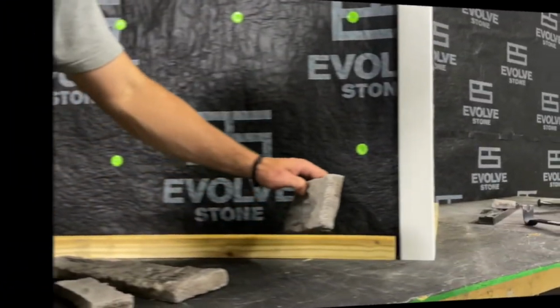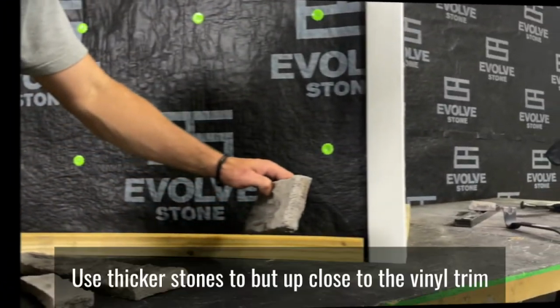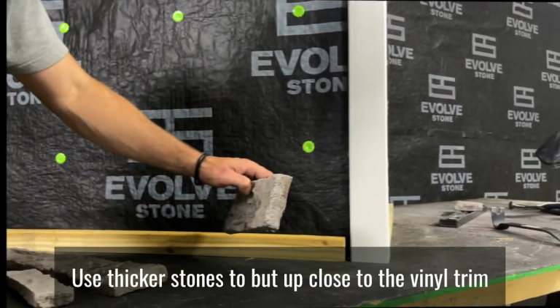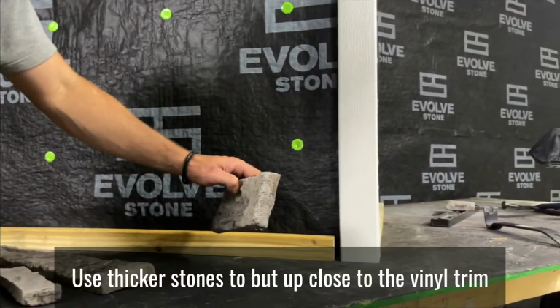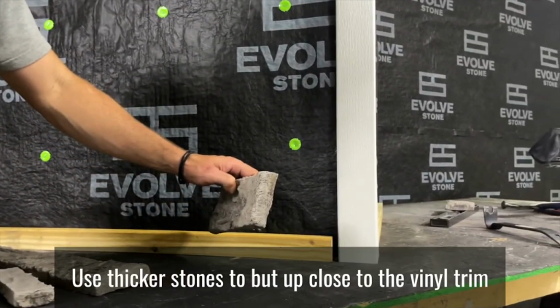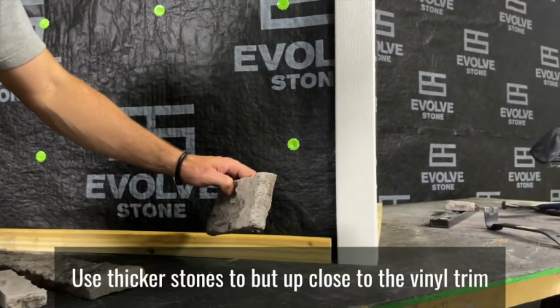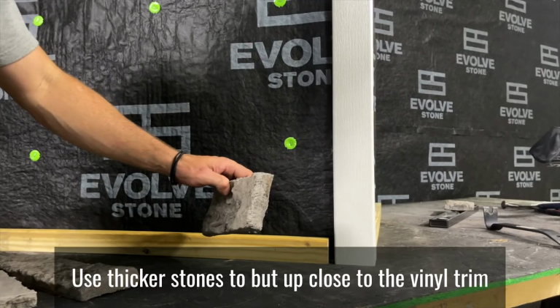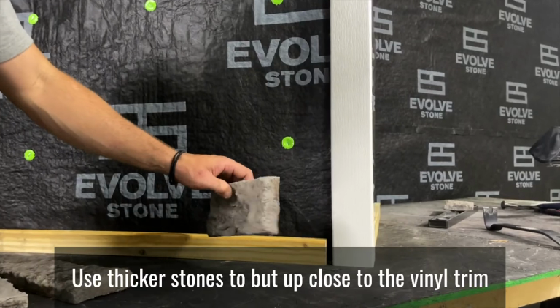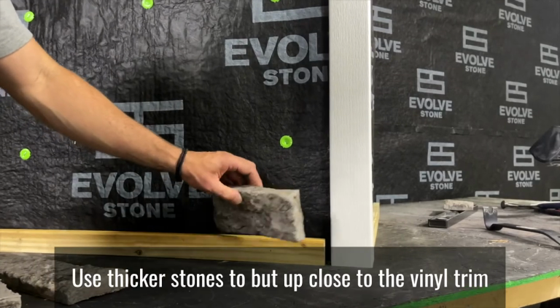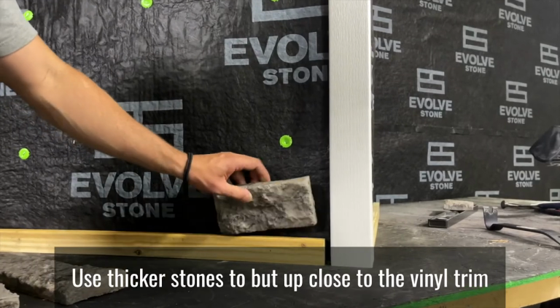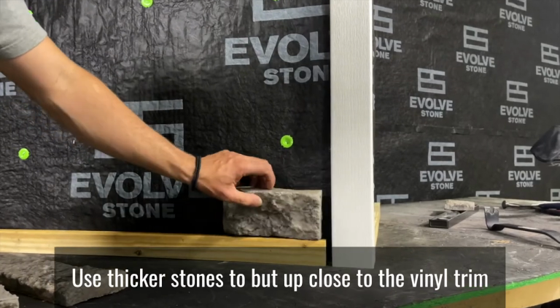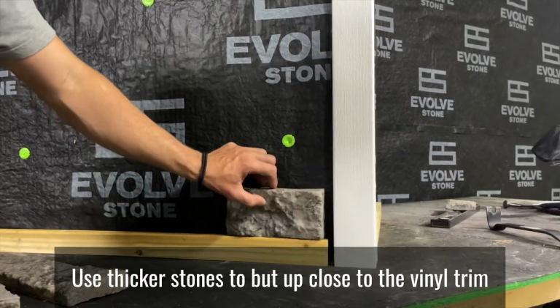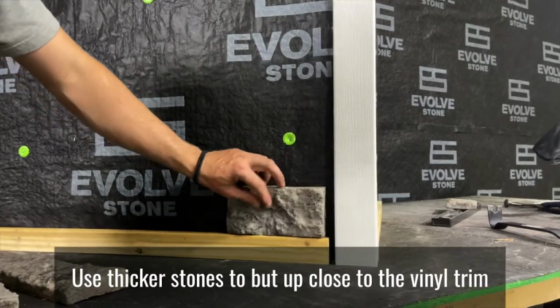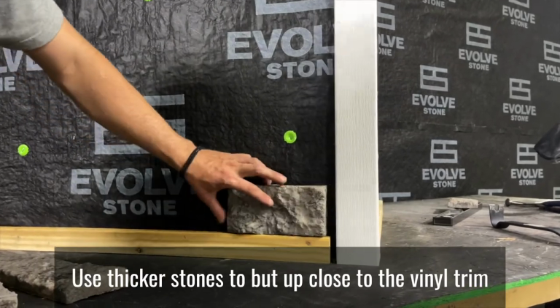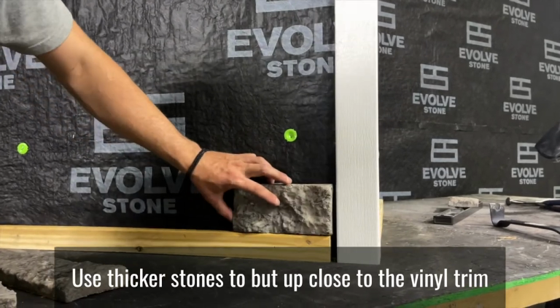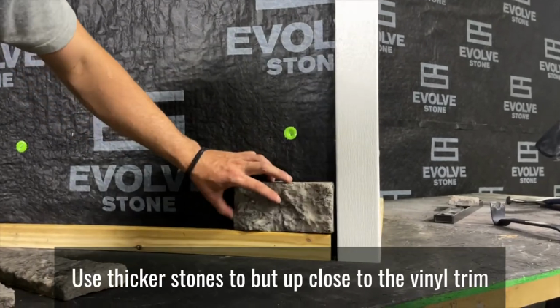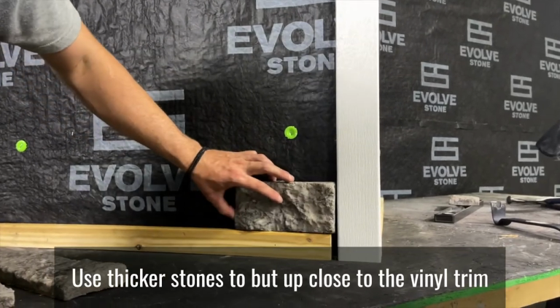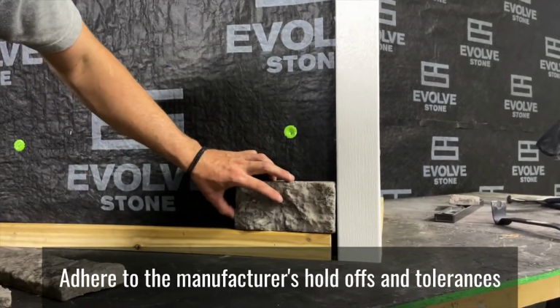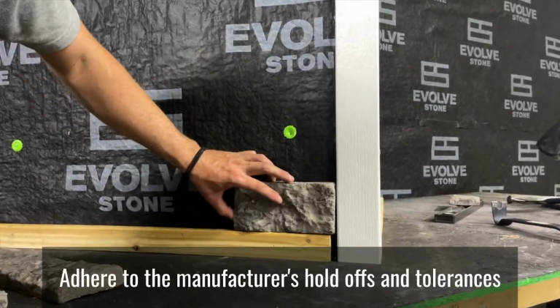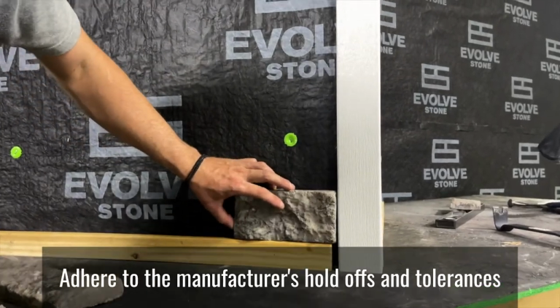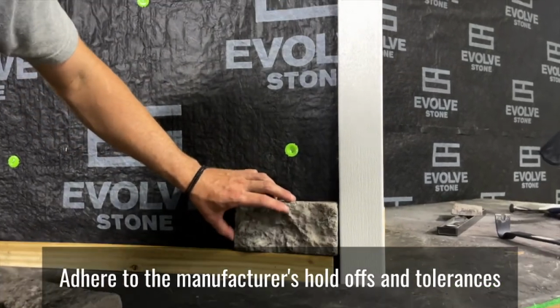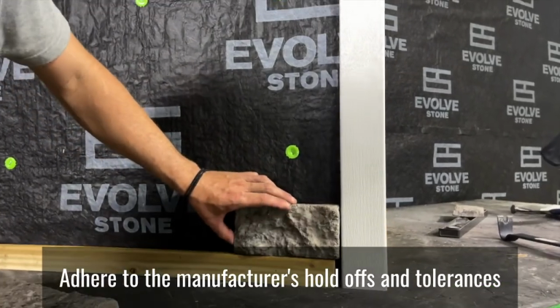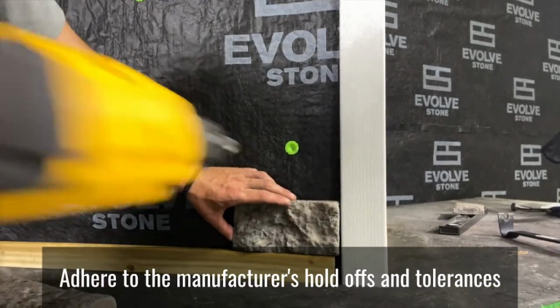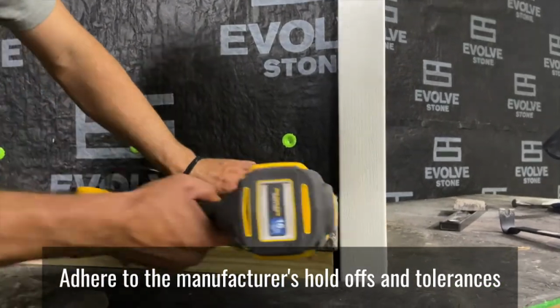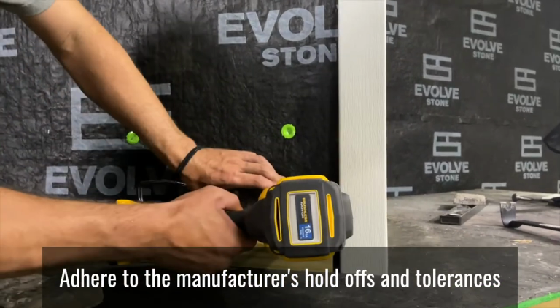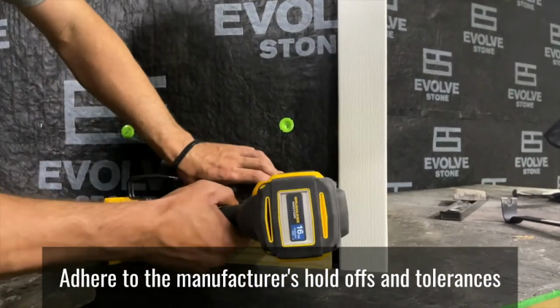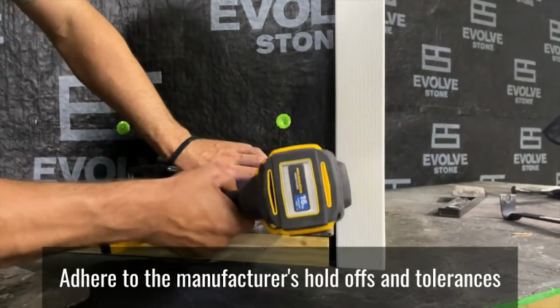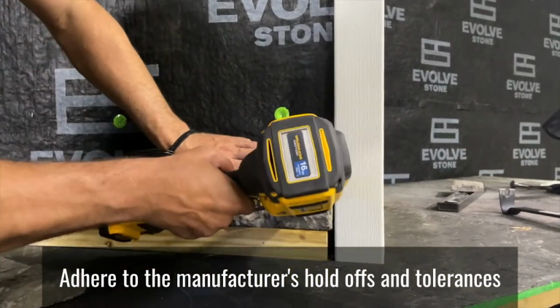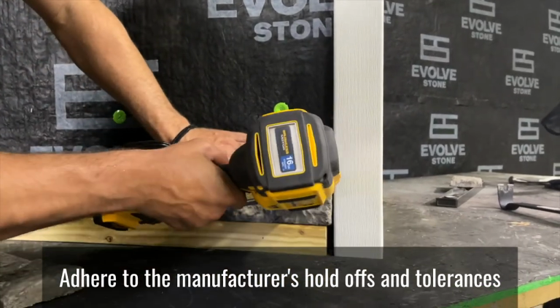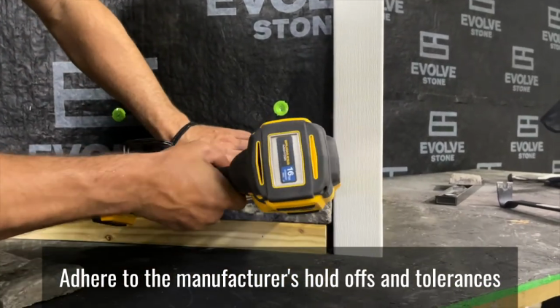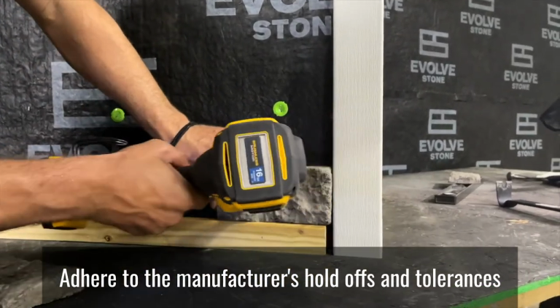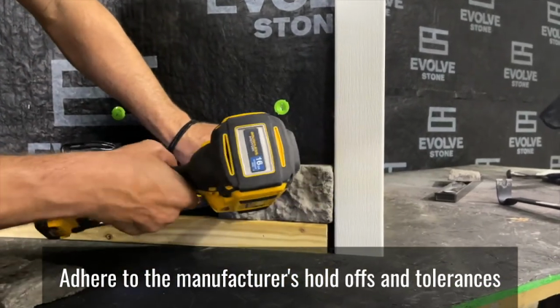Use thicker stones to butt up close to the vinyl trim. Adhere to the manufacturer's hold-offs and tolerances.